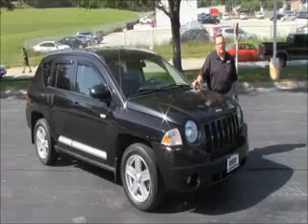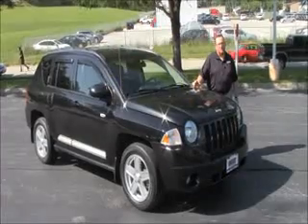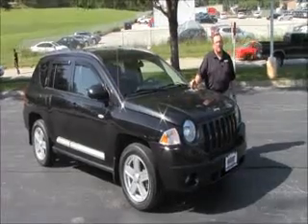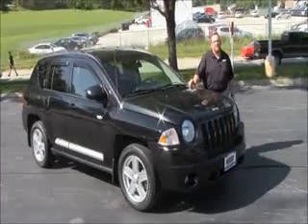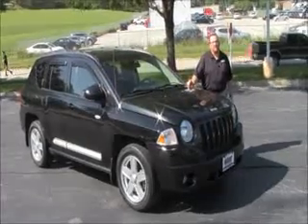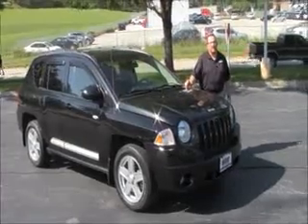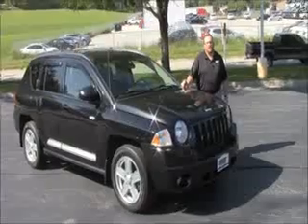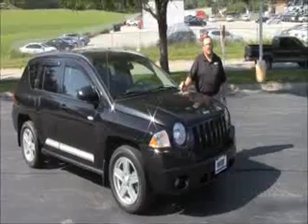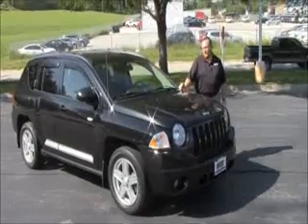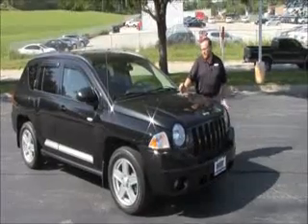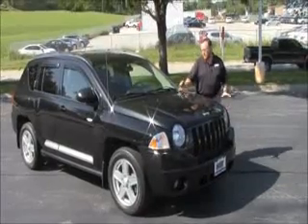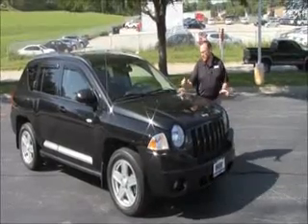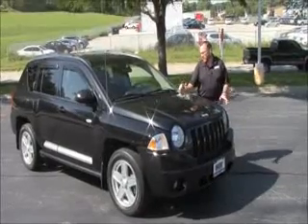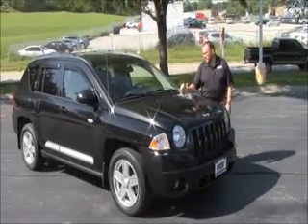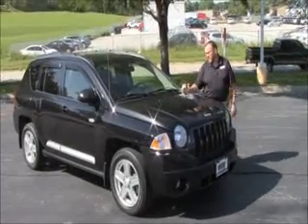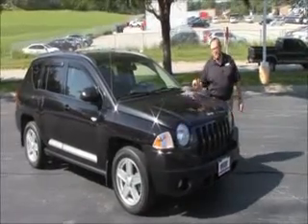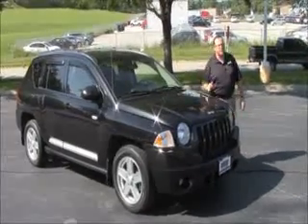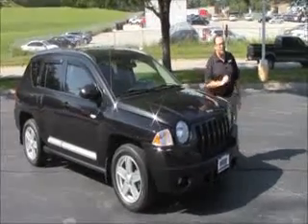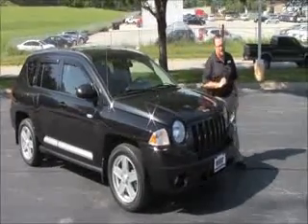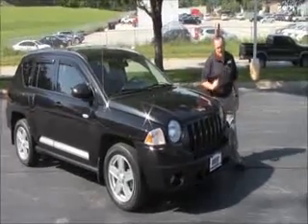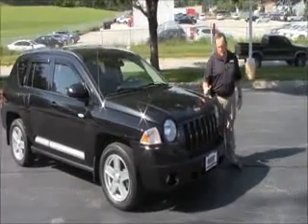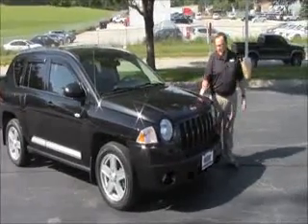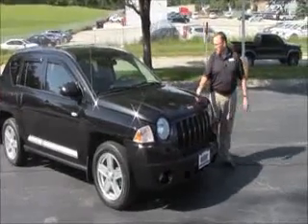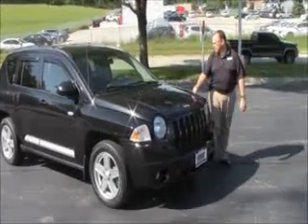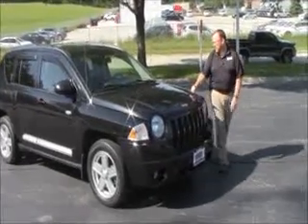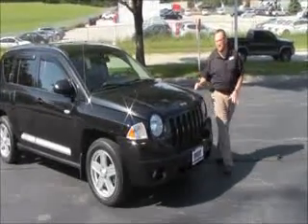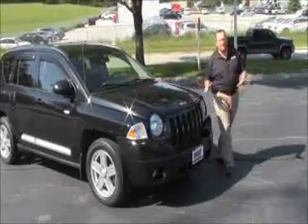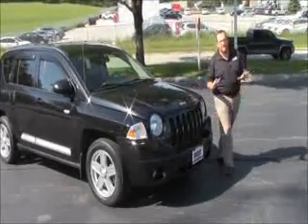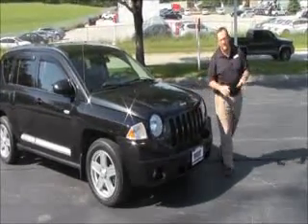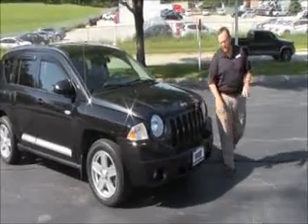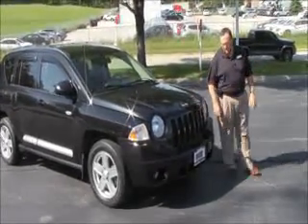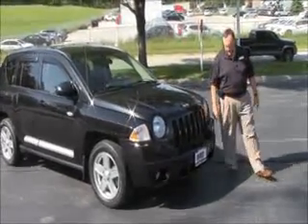Brian Kelly here for the Honda Giant, here to show you this 2010 Jeep Compass. Just came in on trade, has about 50,000 miles.